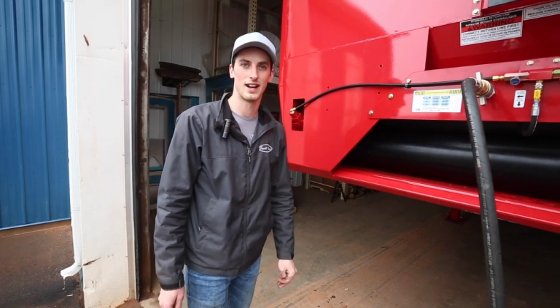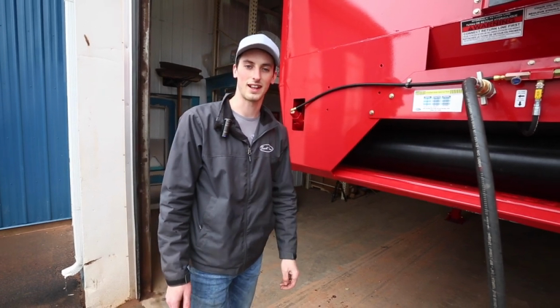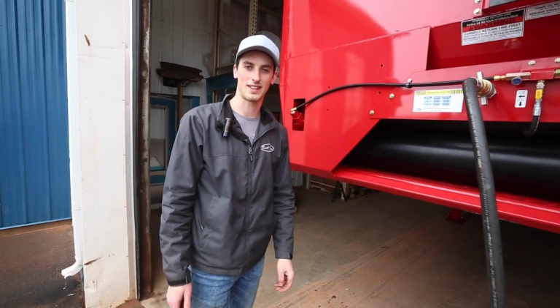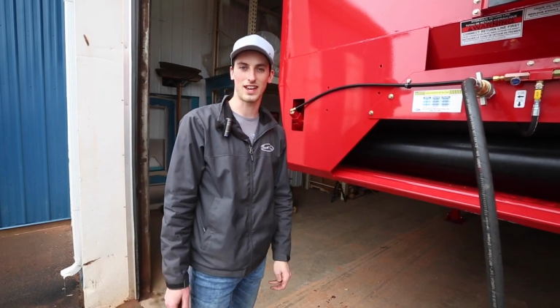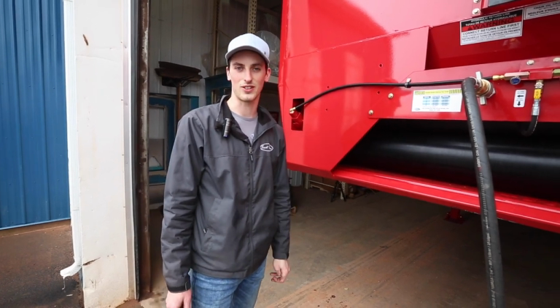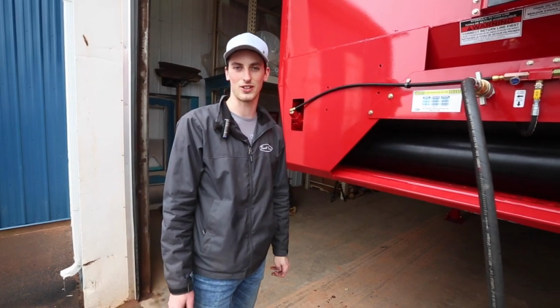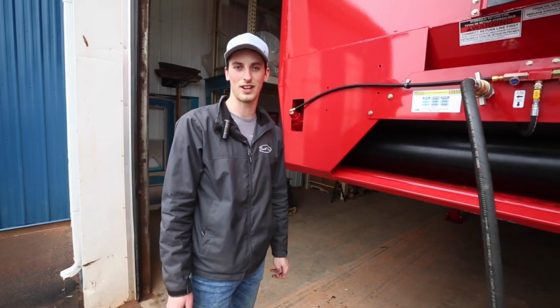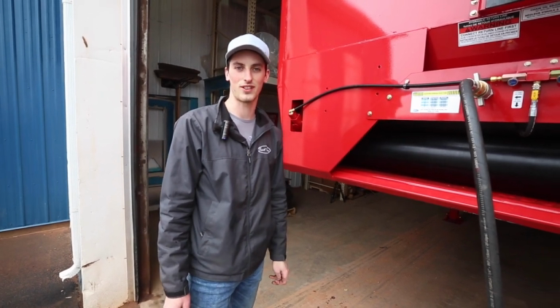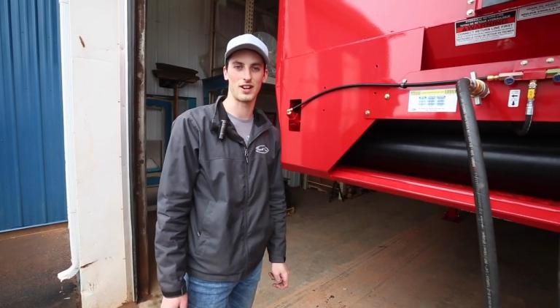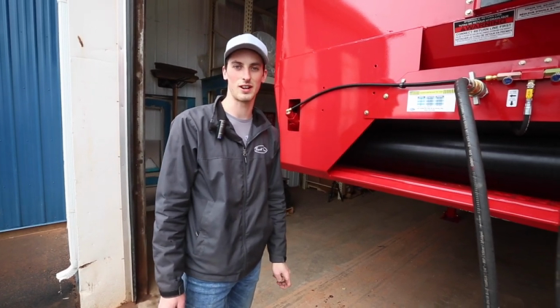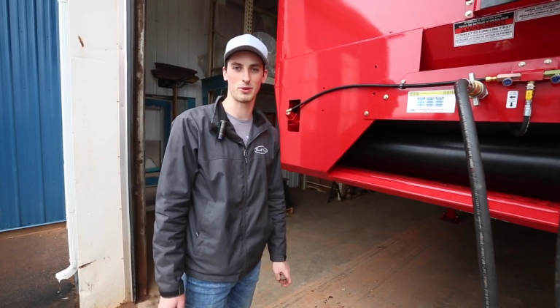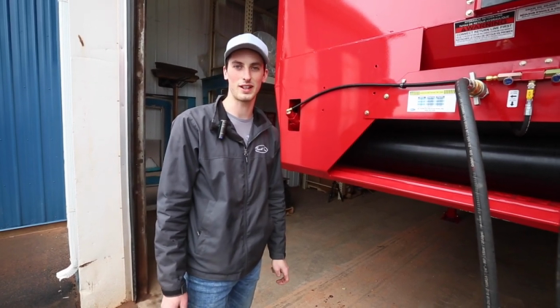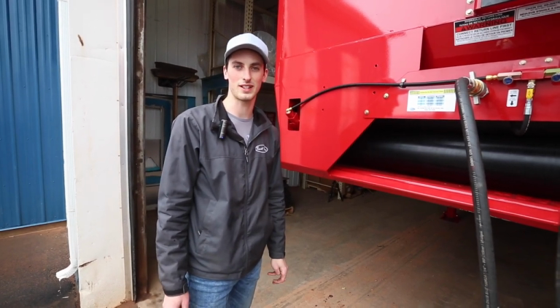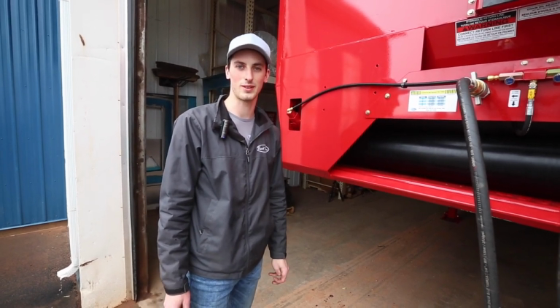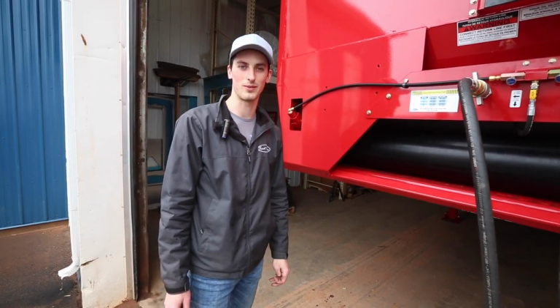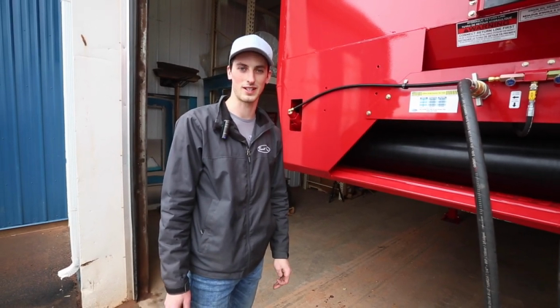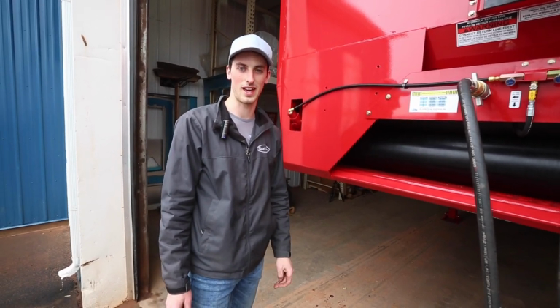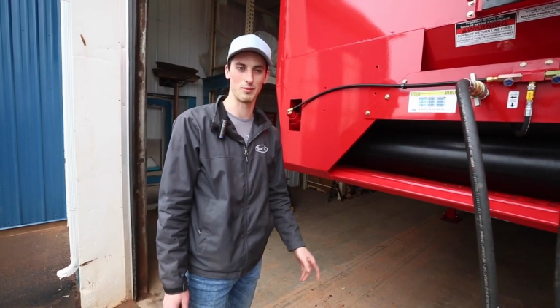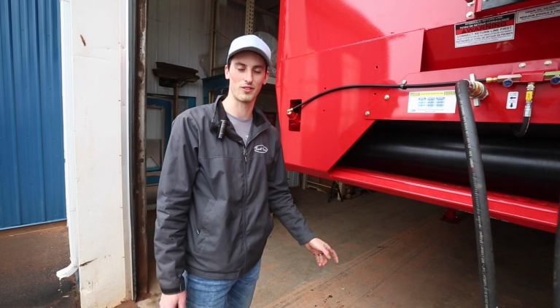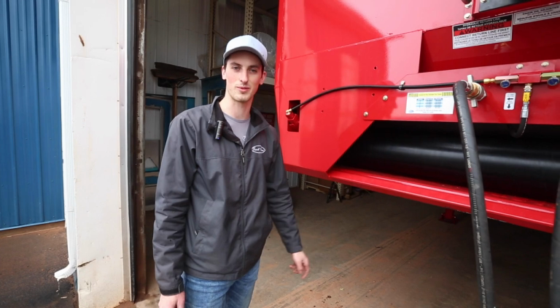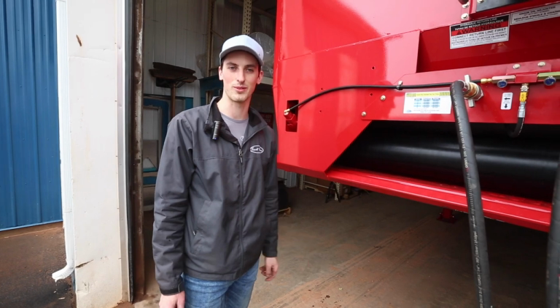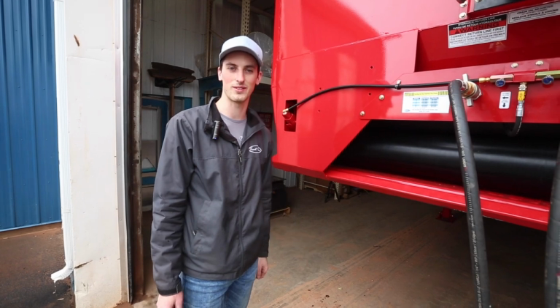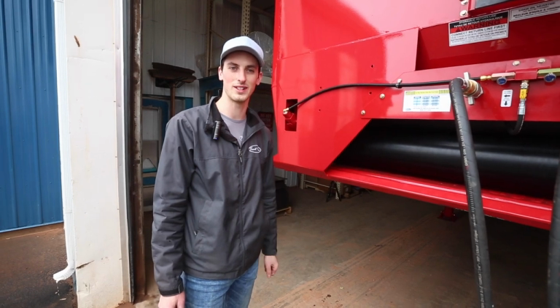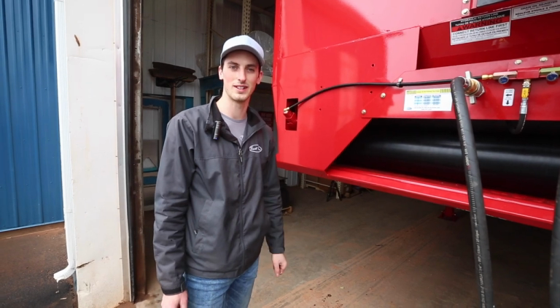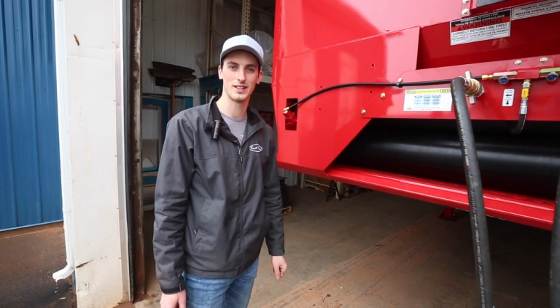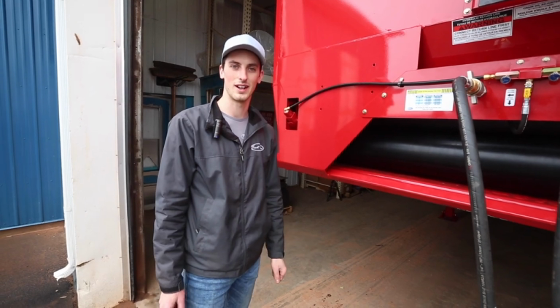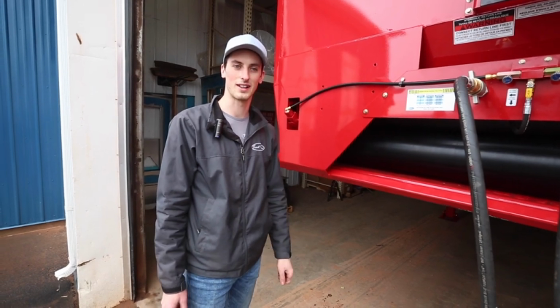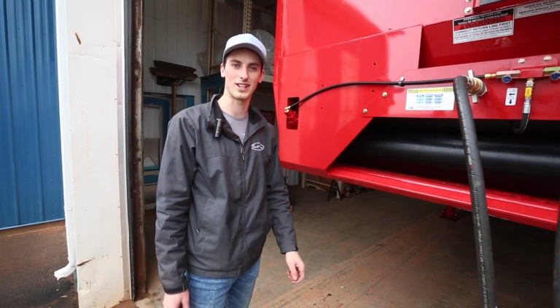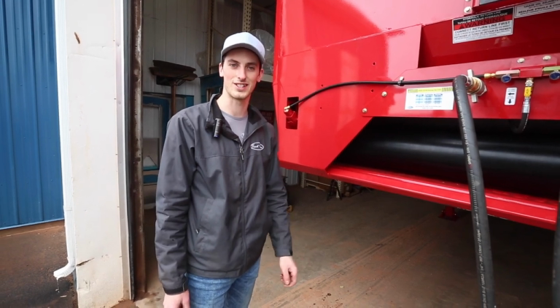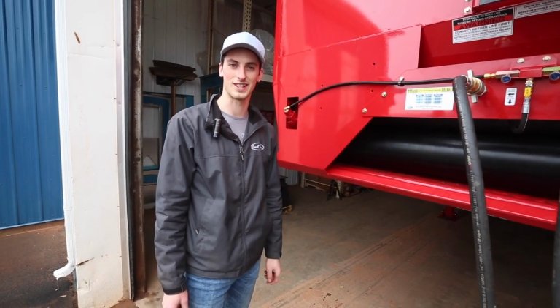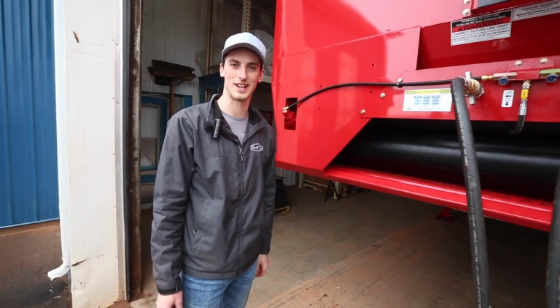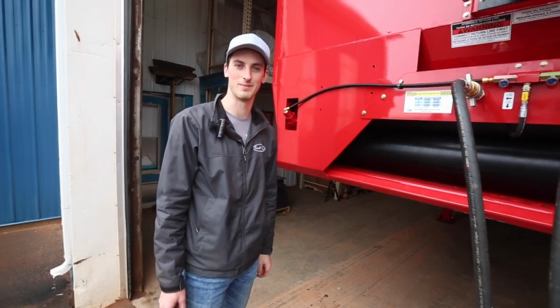I'd like to thank you for joining us for our tip of the week. Once again, I'm Luke from Trout River. I'll catch you next time.